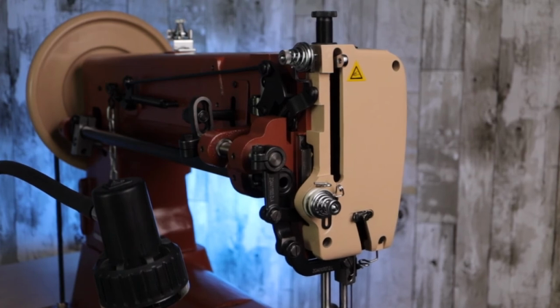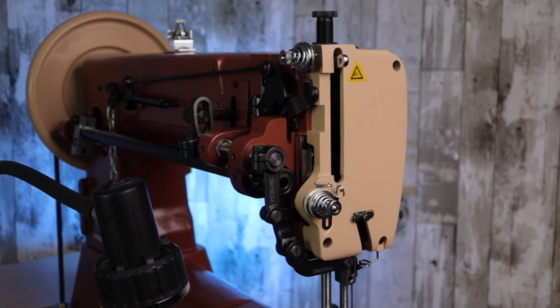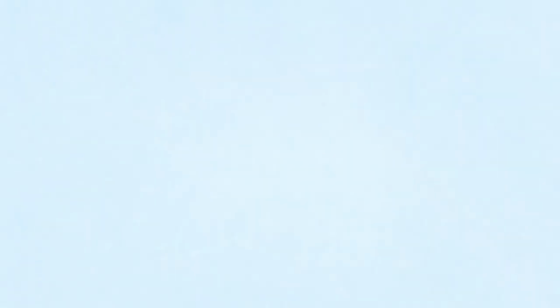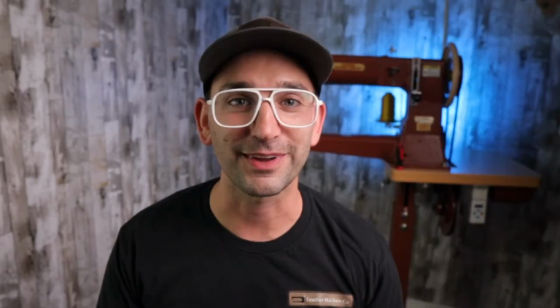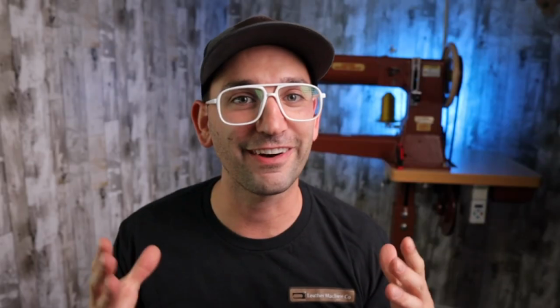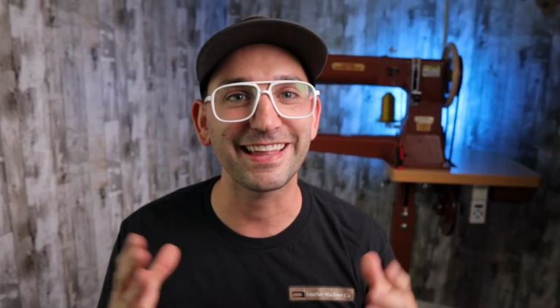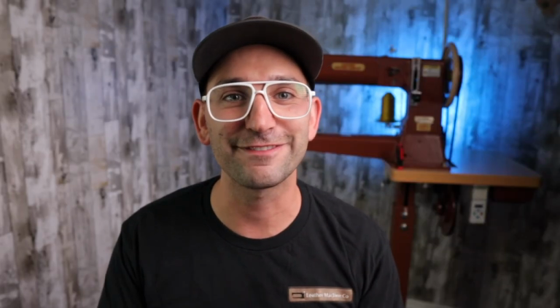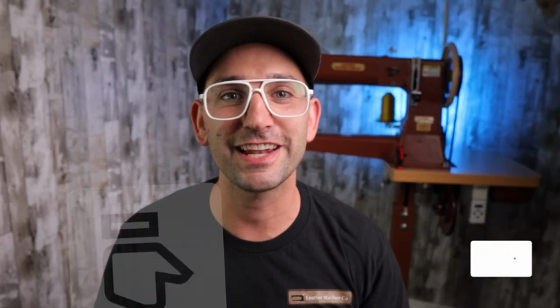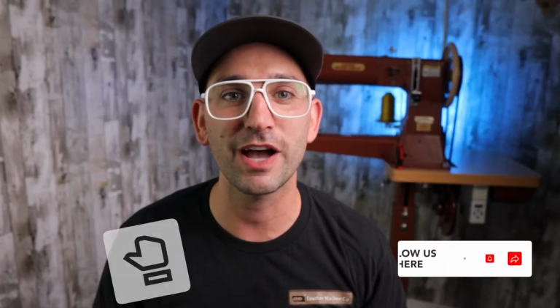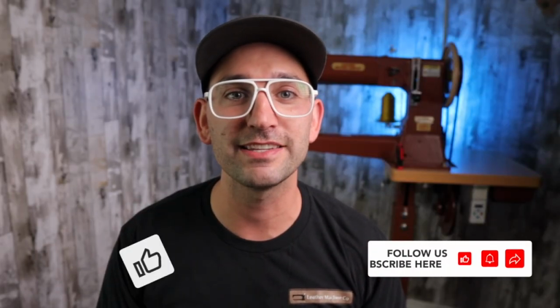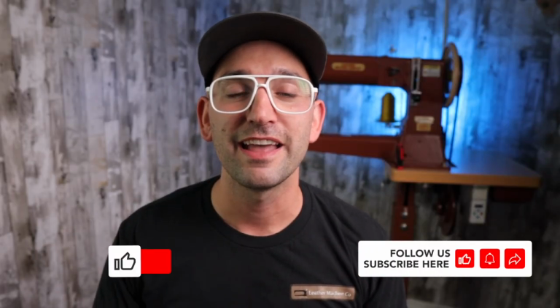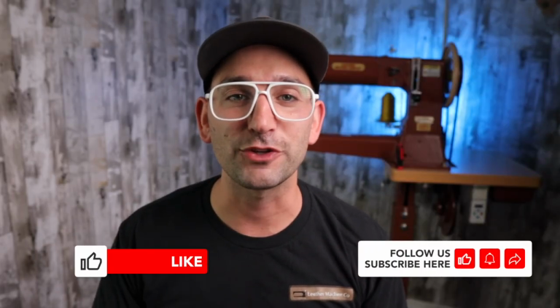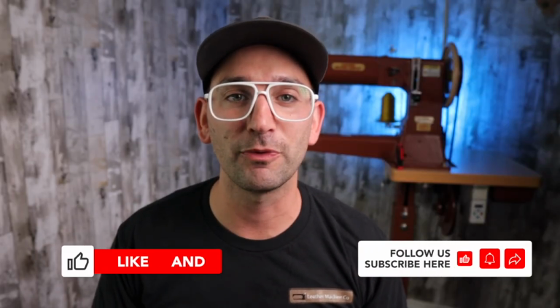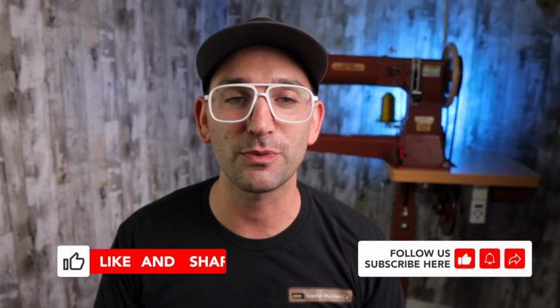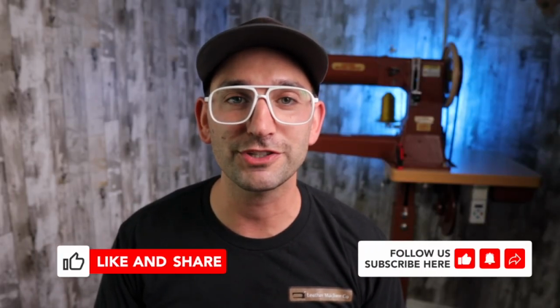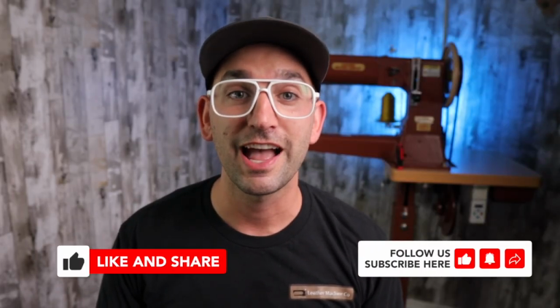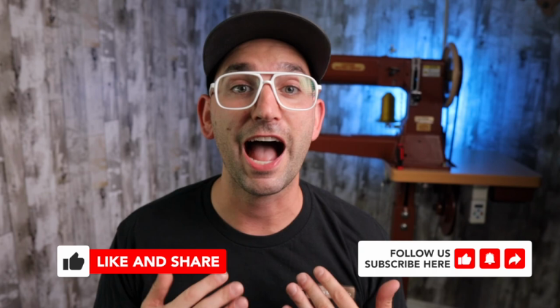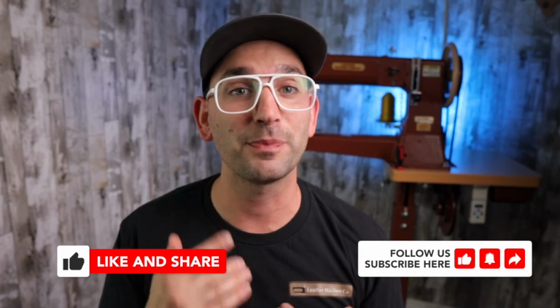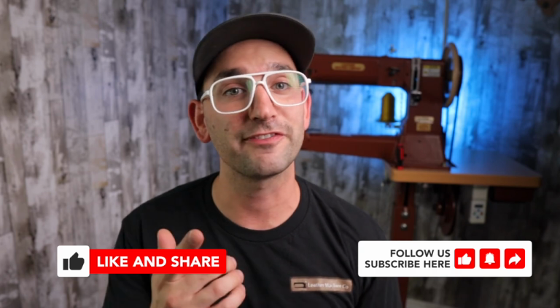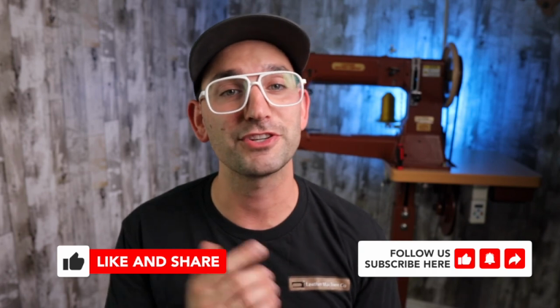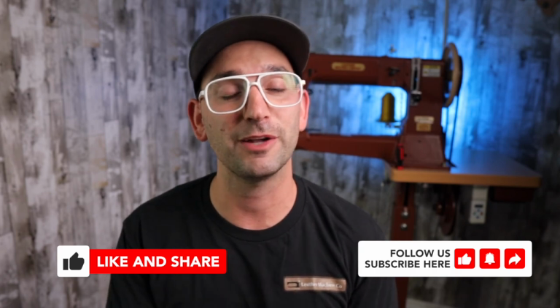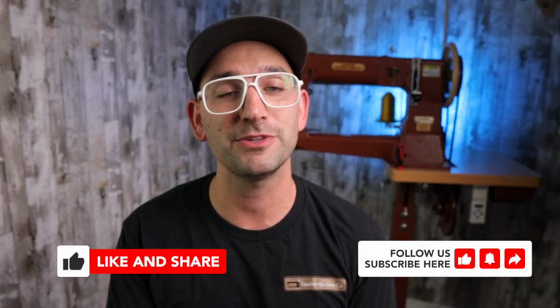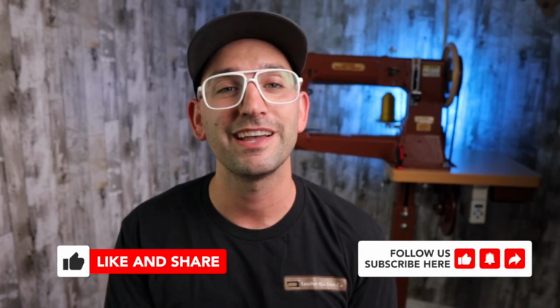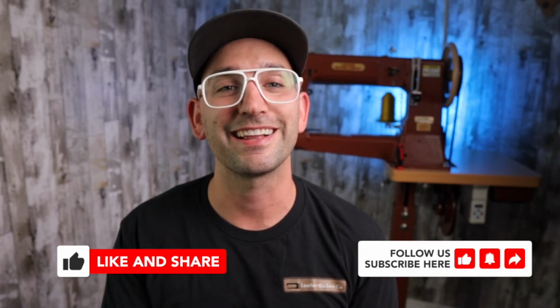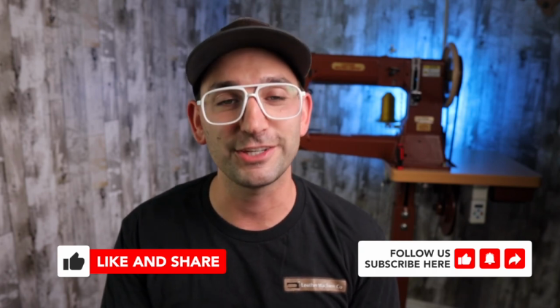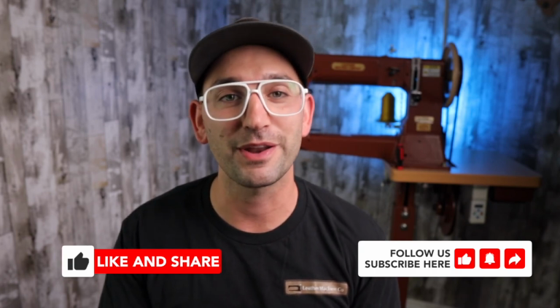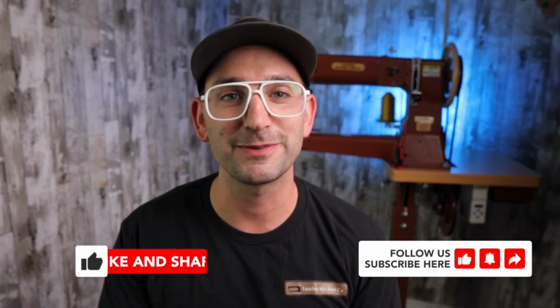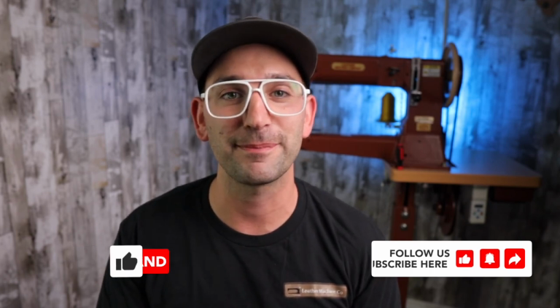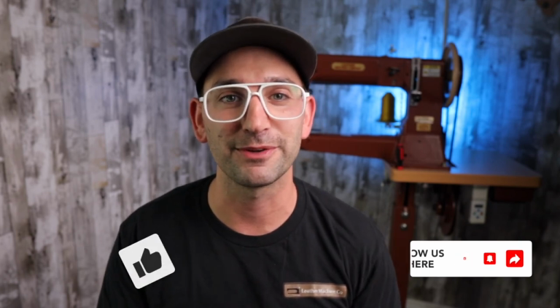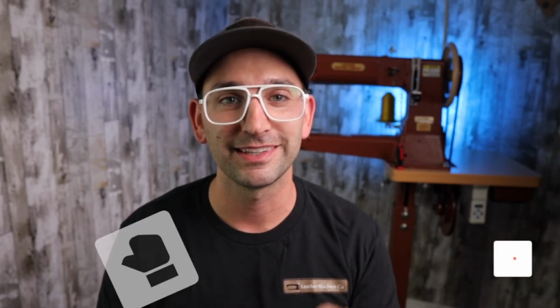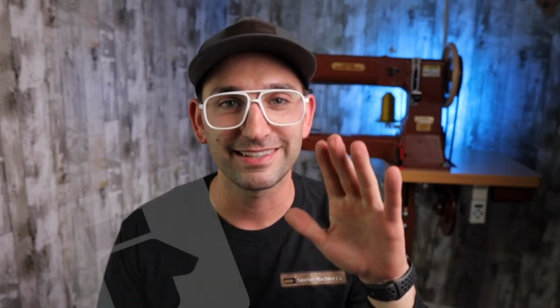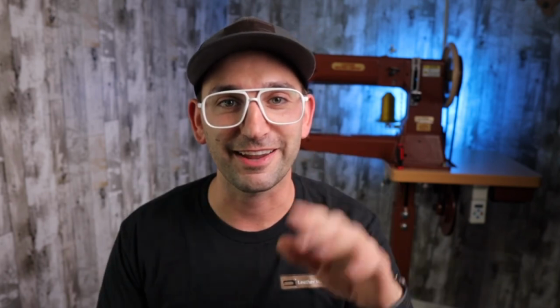That's it for today. Thank you so much for watching. I hope this information has helped you, and I'll see you on next week's episode. Take care.